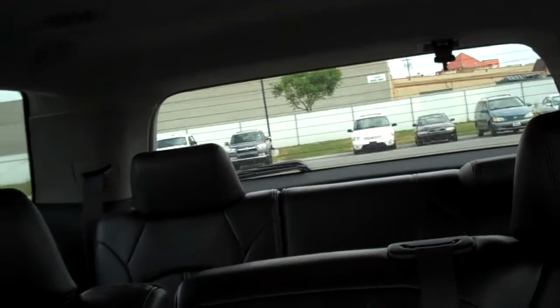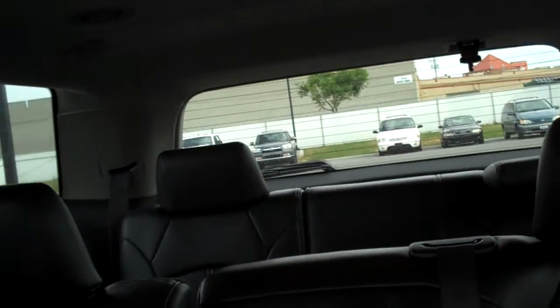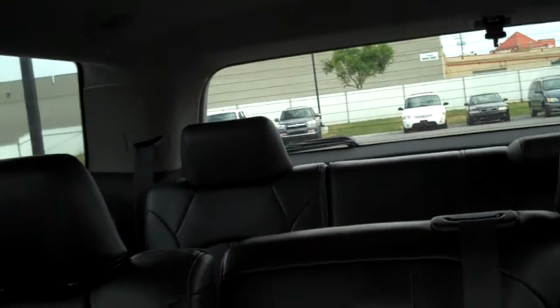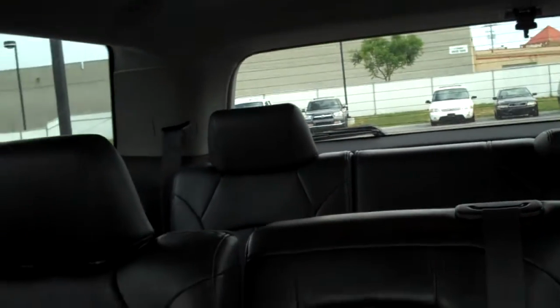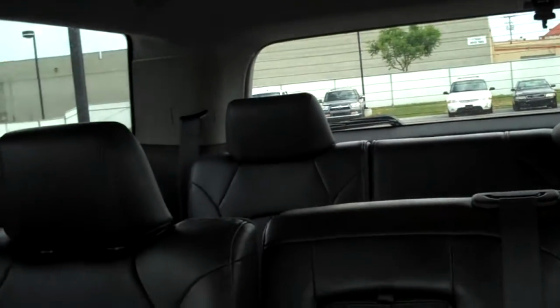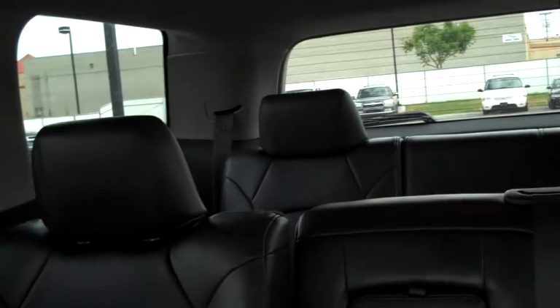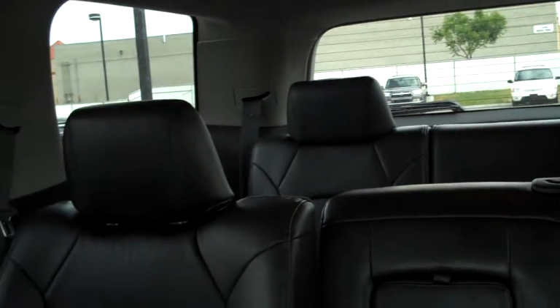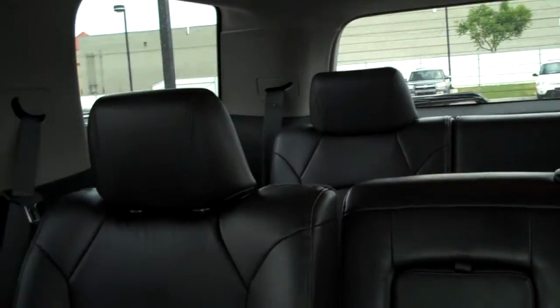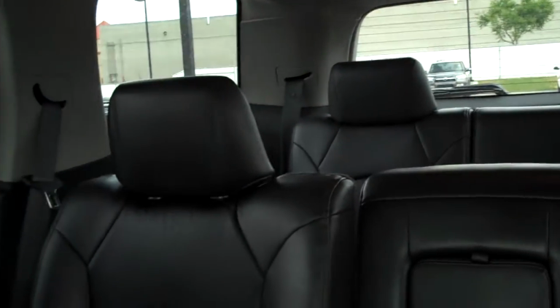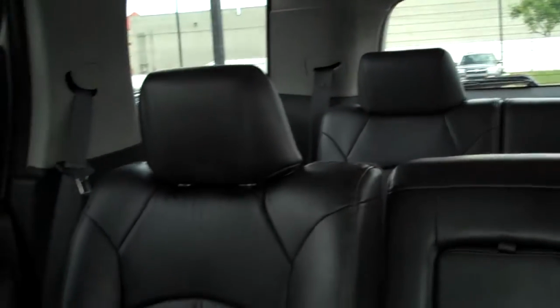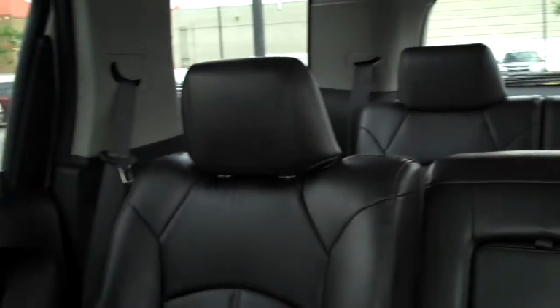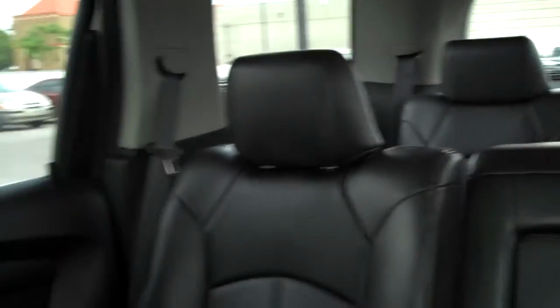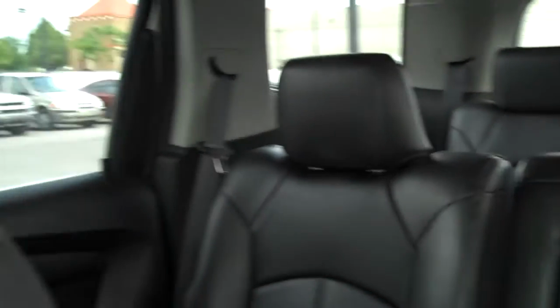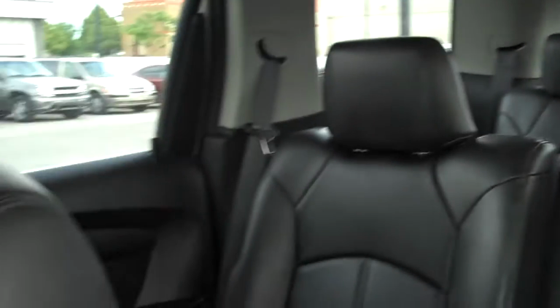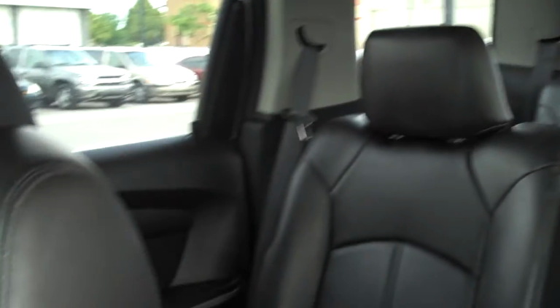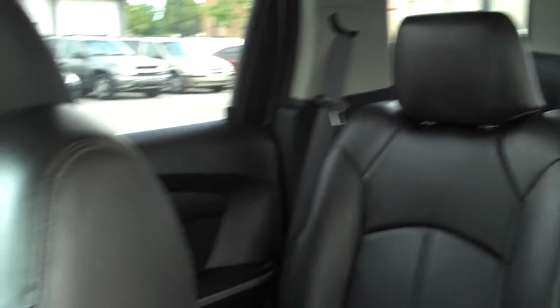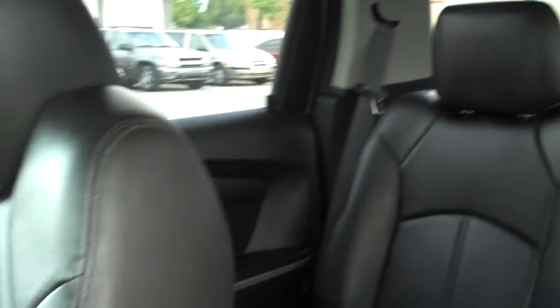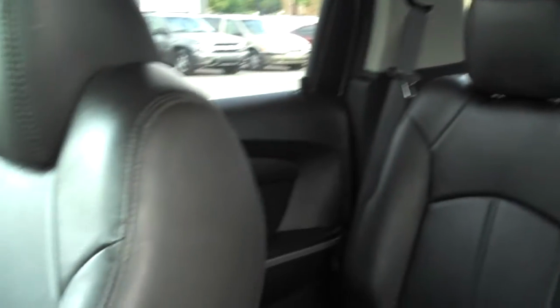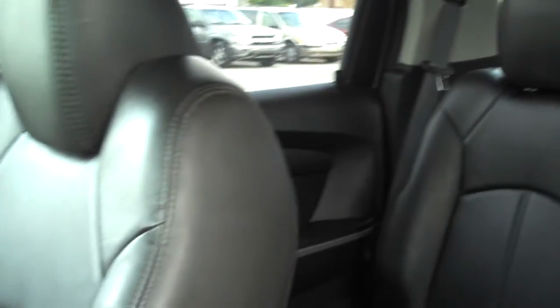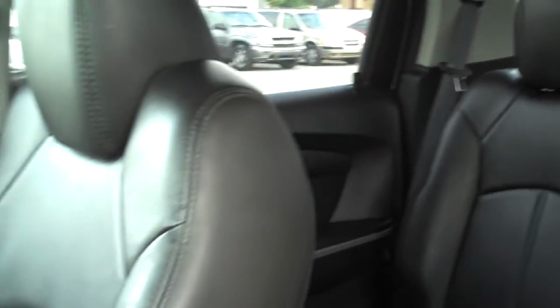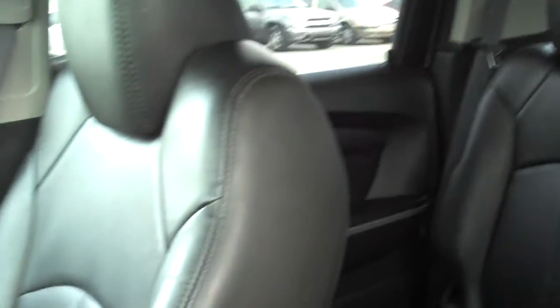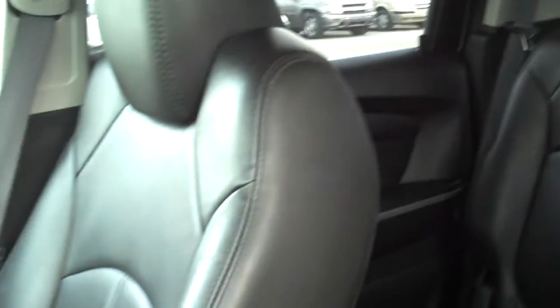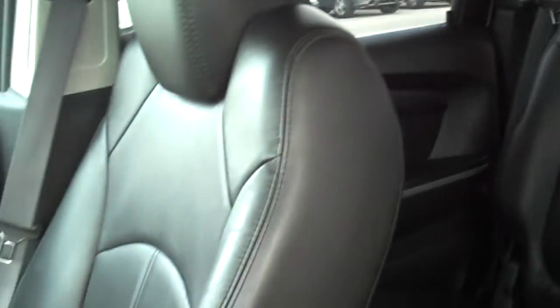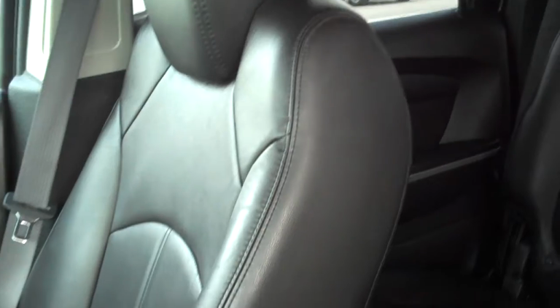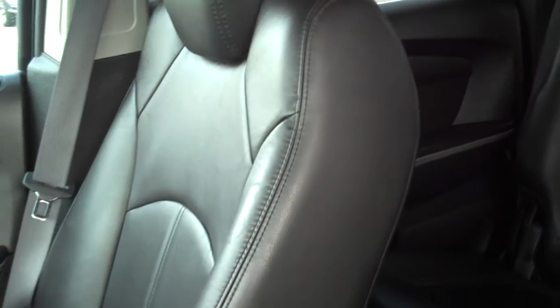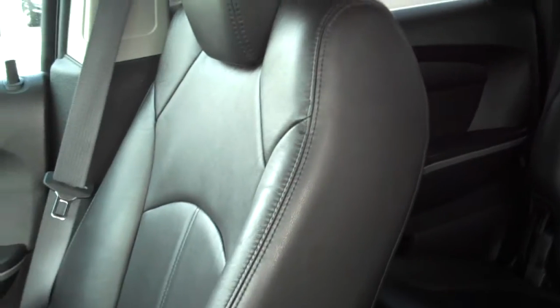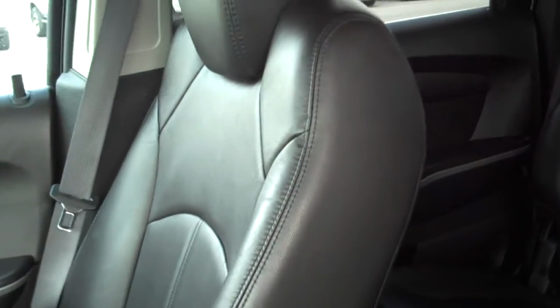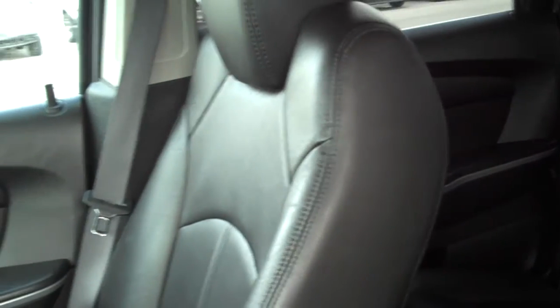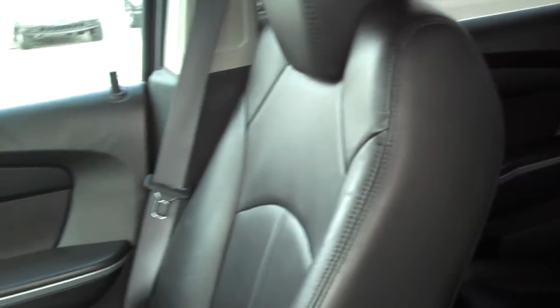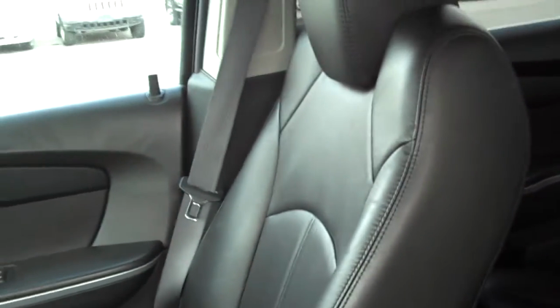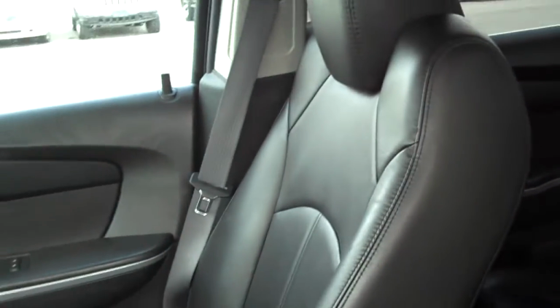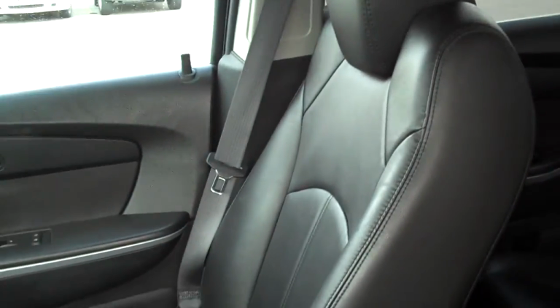There is not a DVD player; however, that is something that's very easy for us to install.